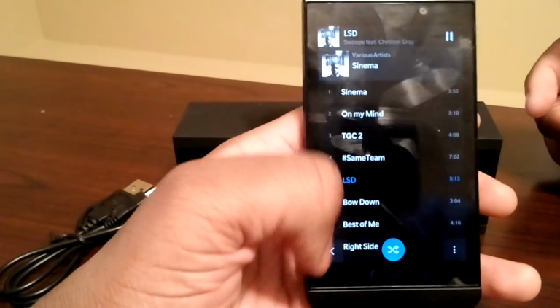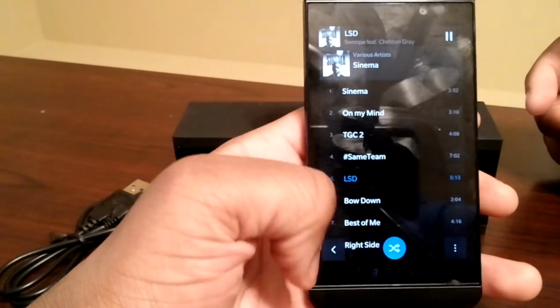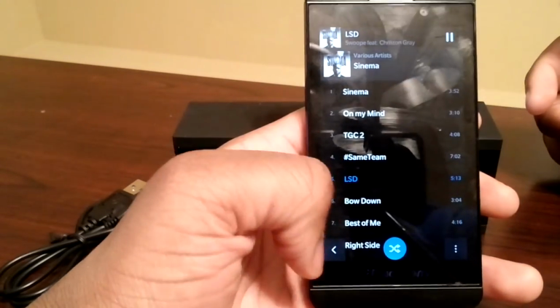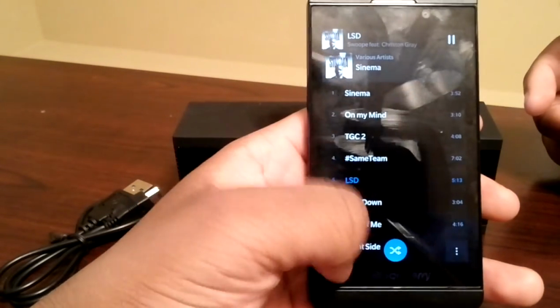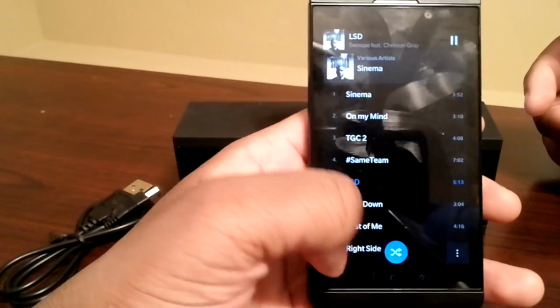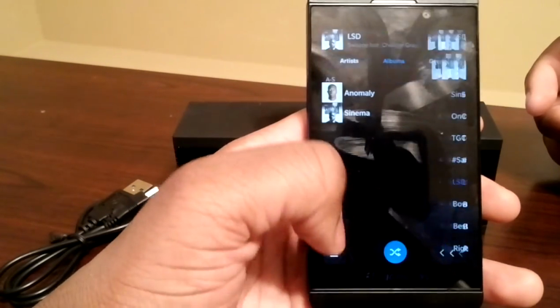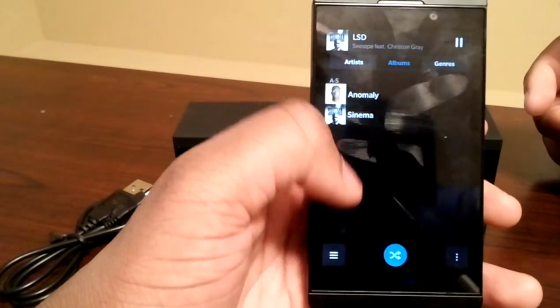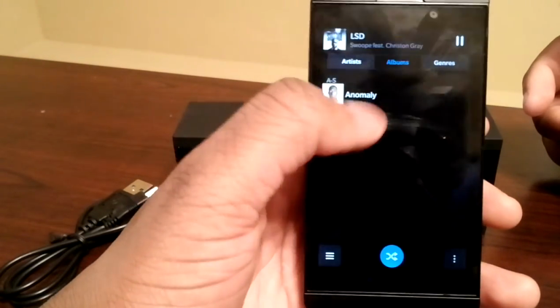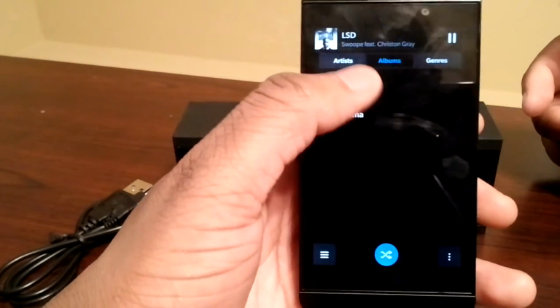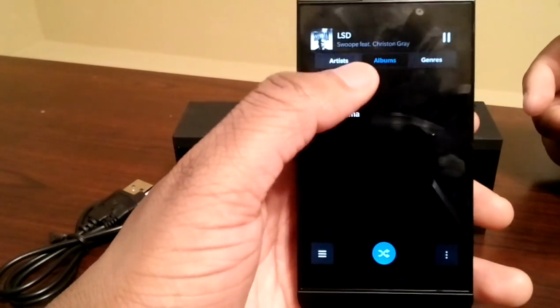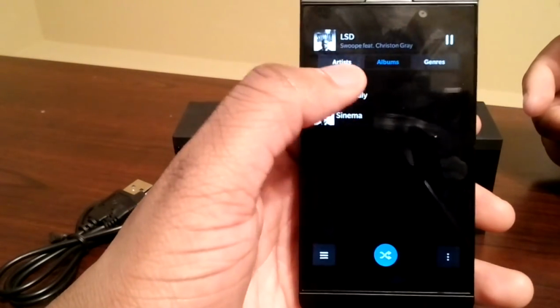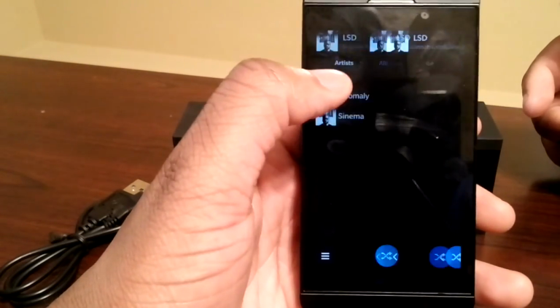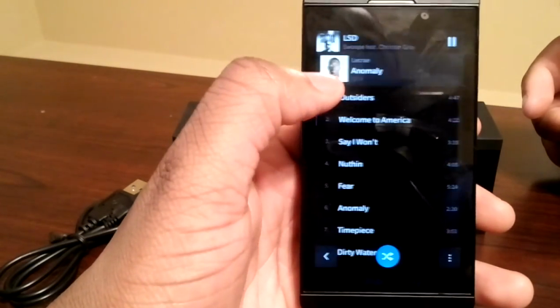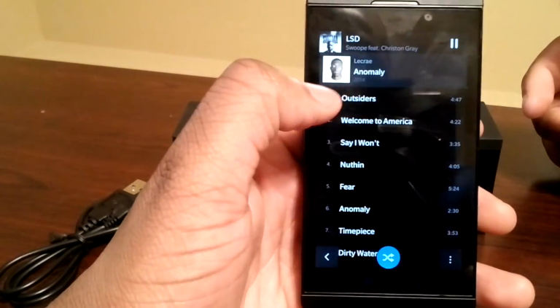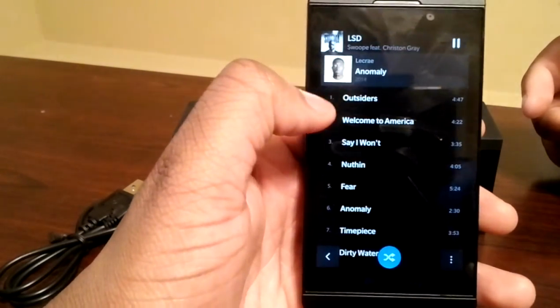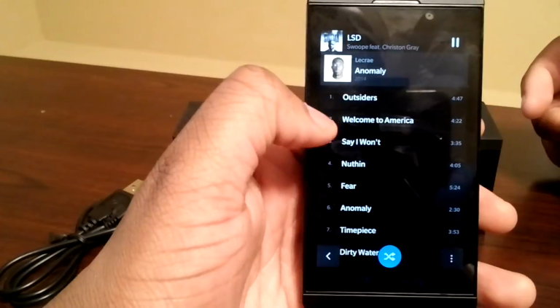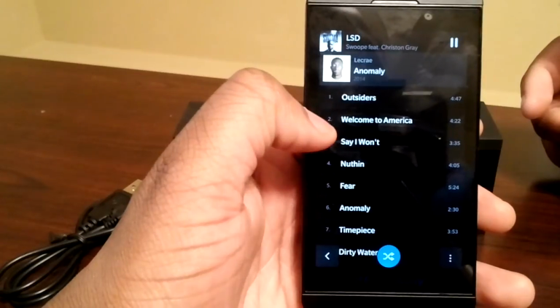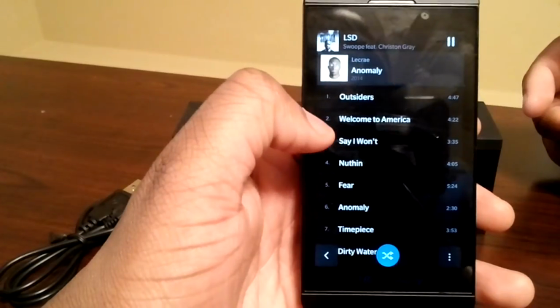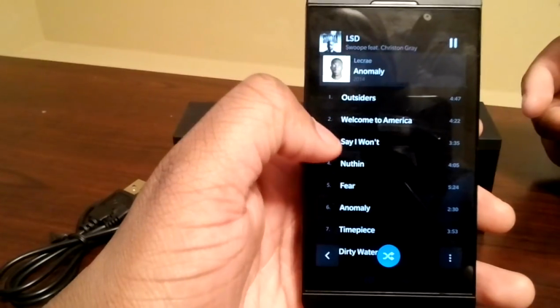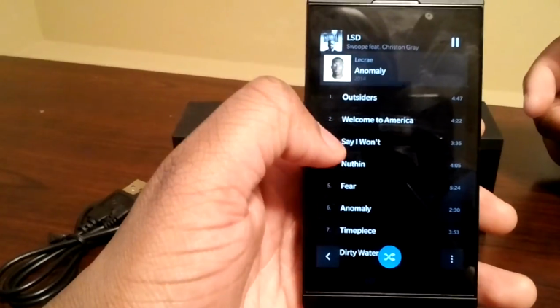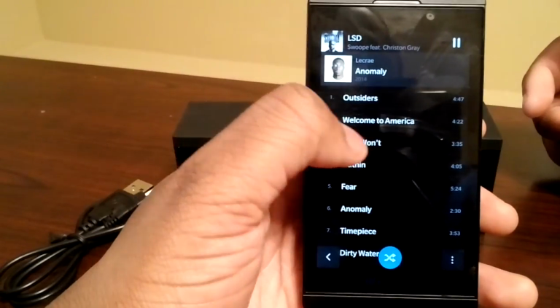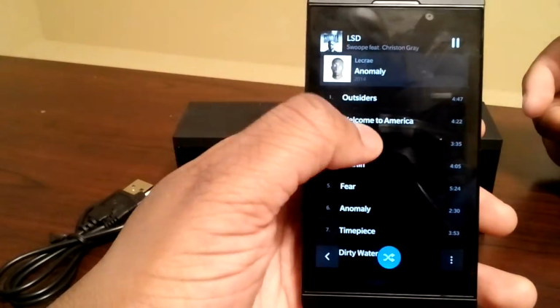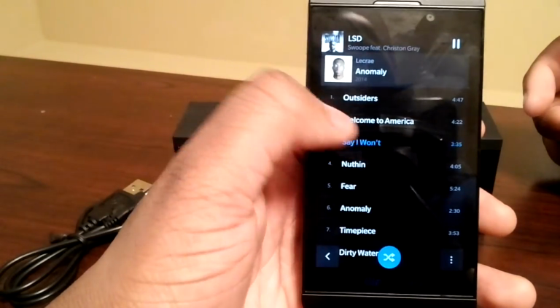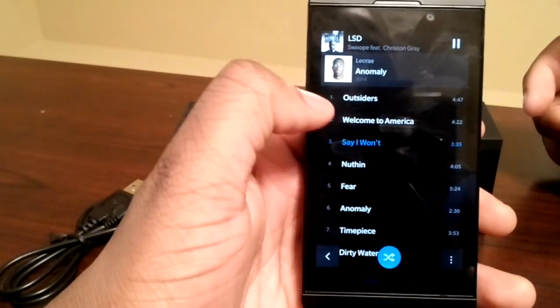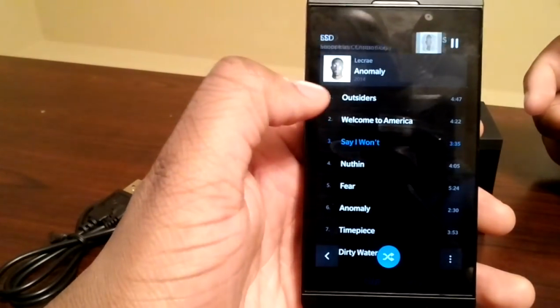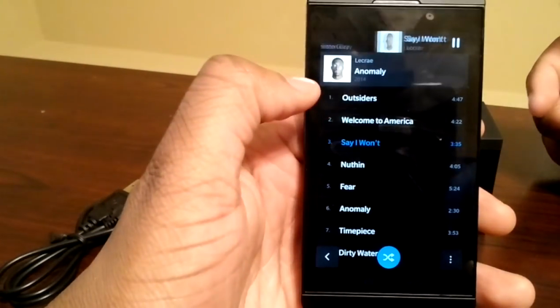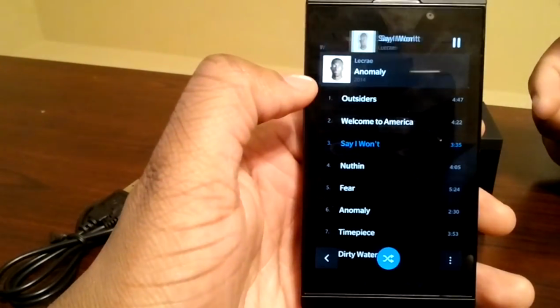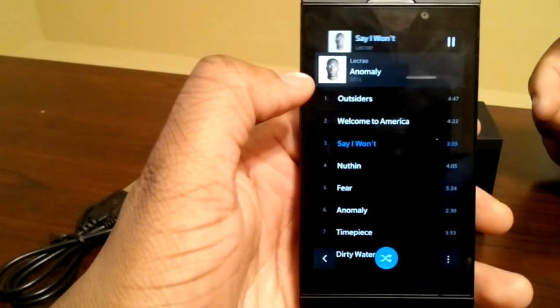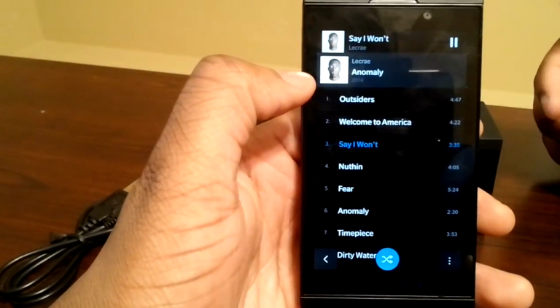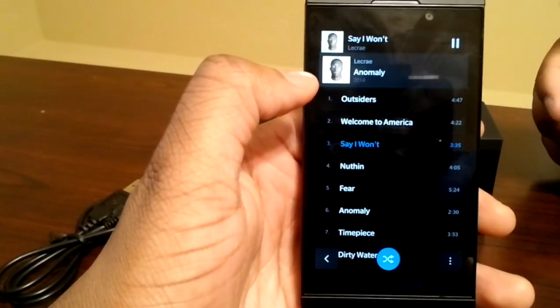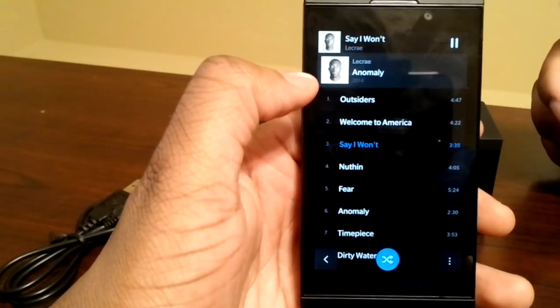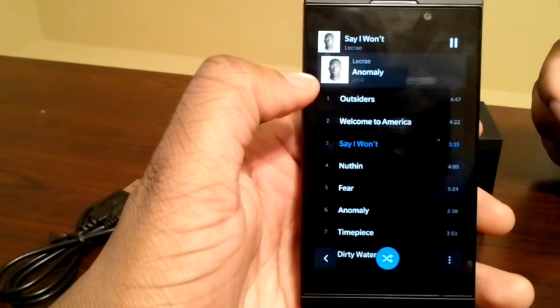I'll play one more track — the new Lecrae, Anomaly.